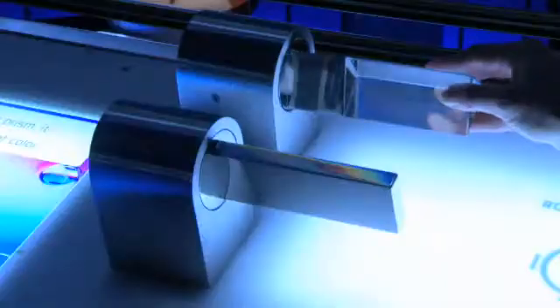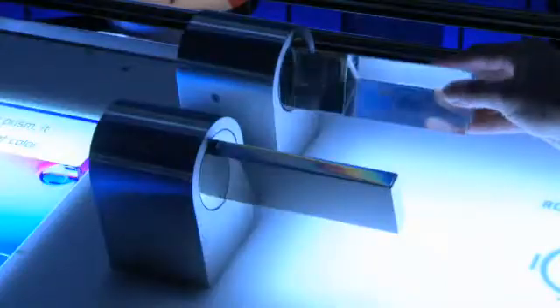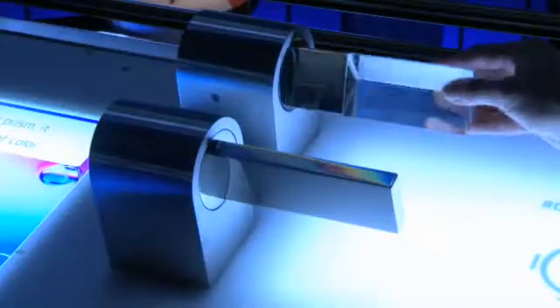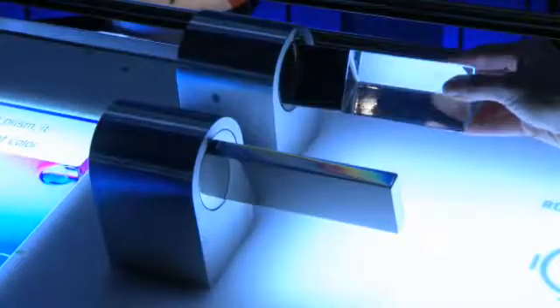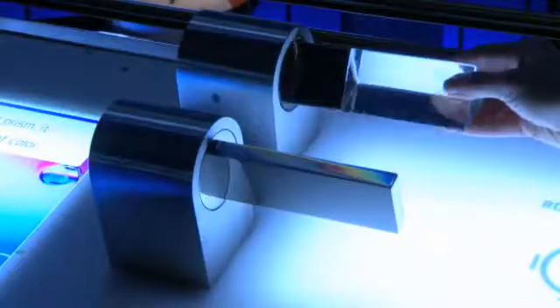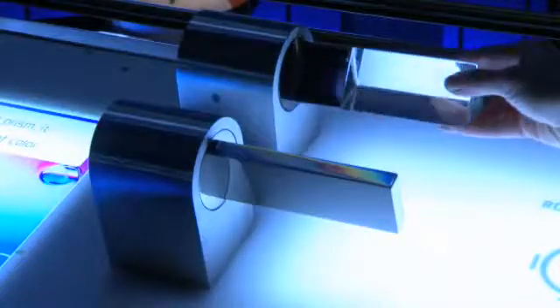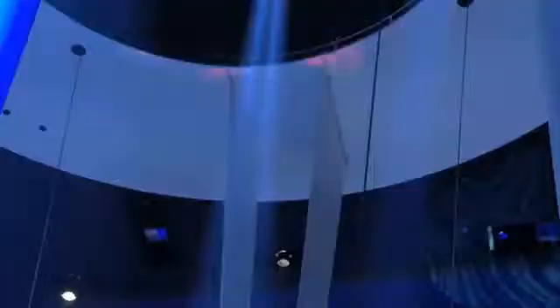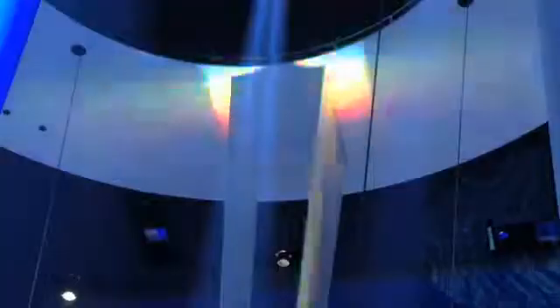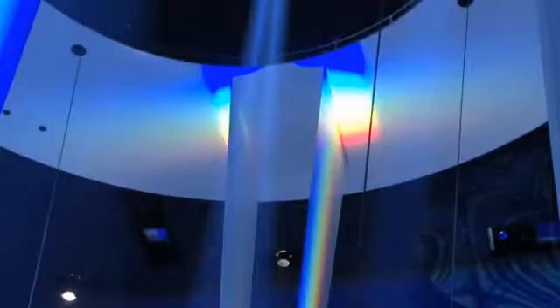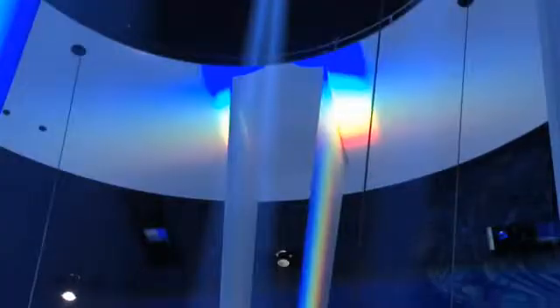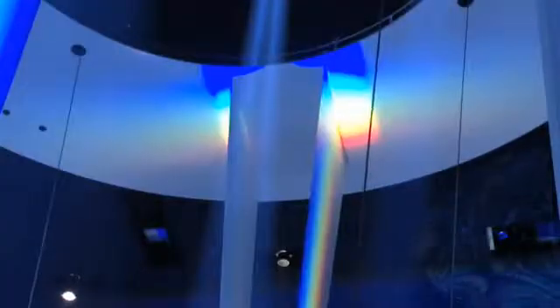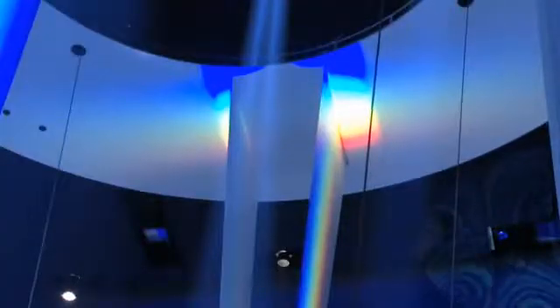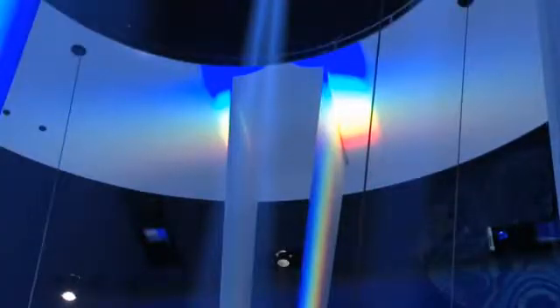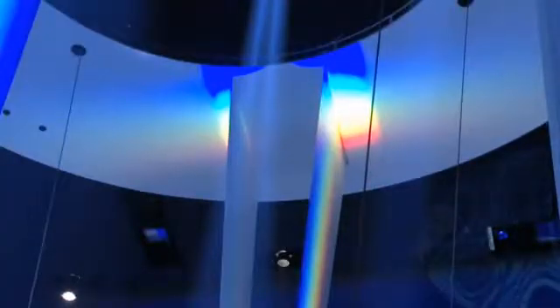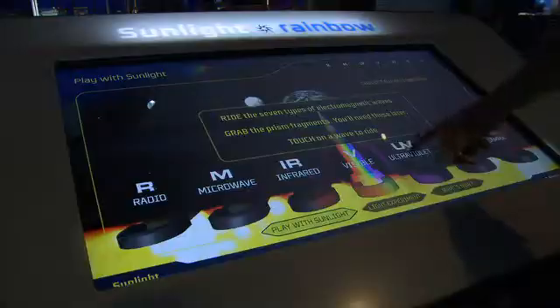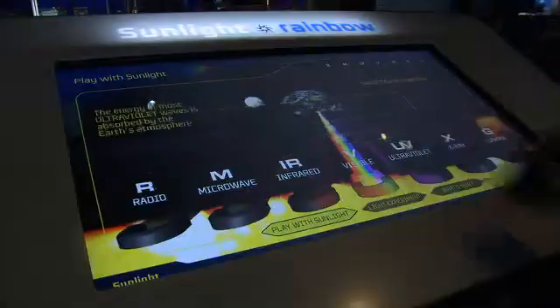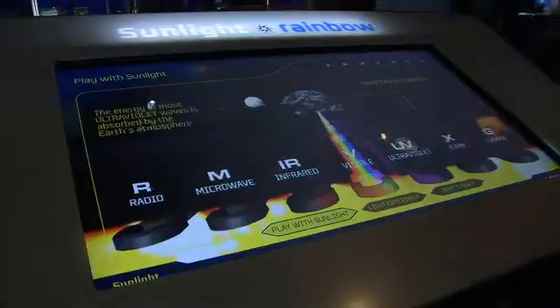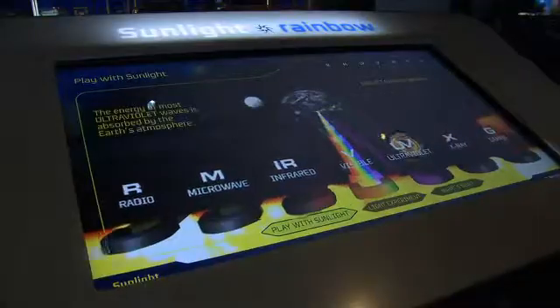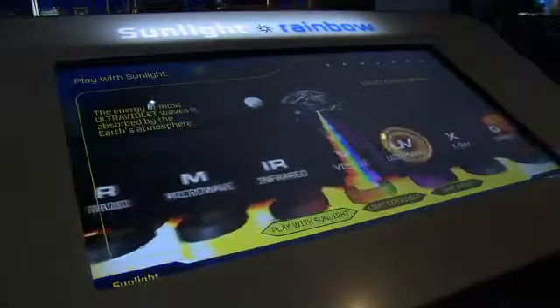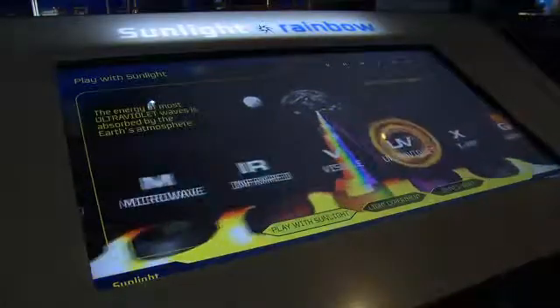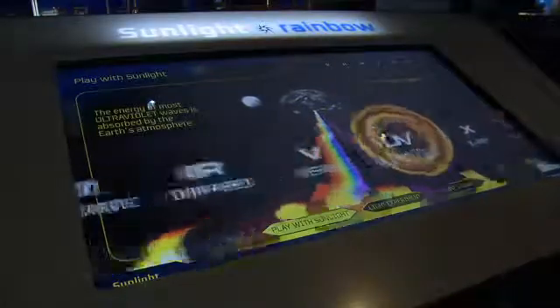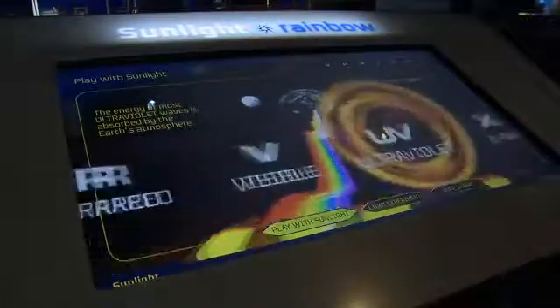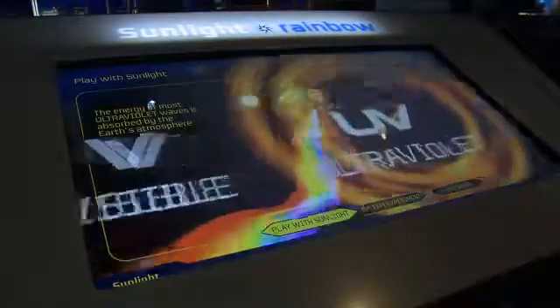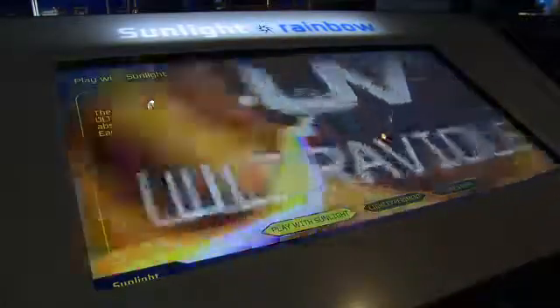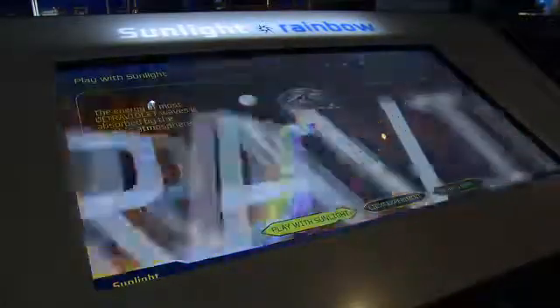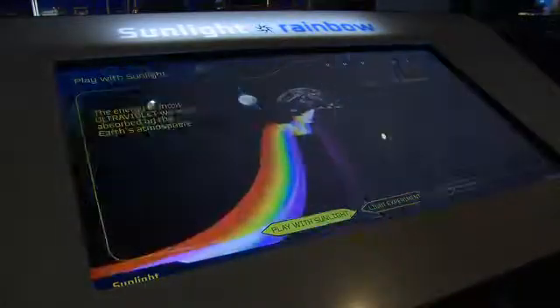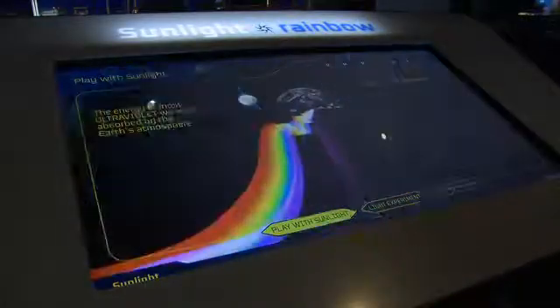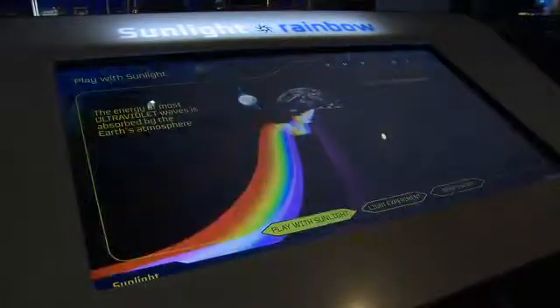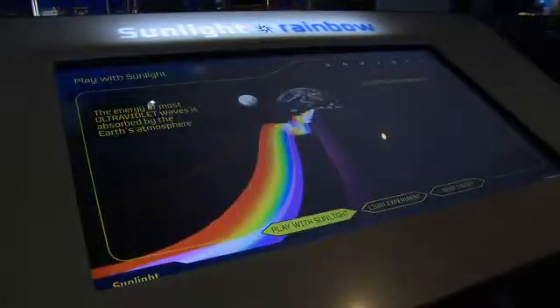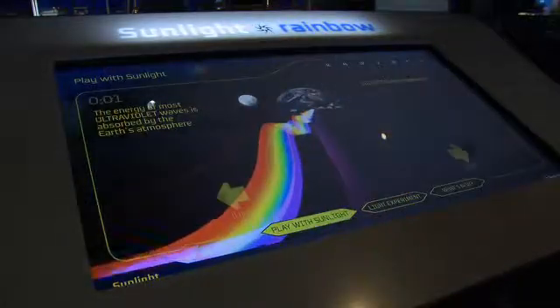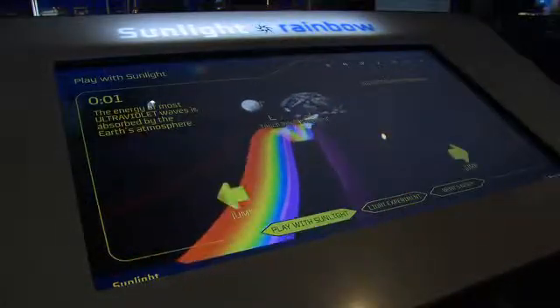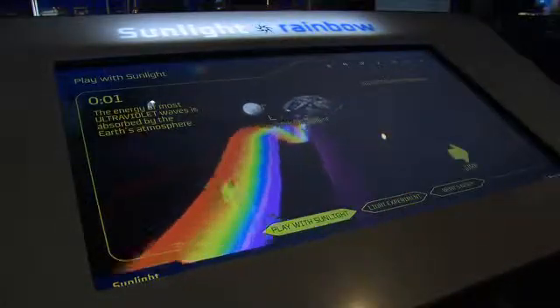There are so many cool things to see and do here at Science Storms. You have to come see it to believe it.